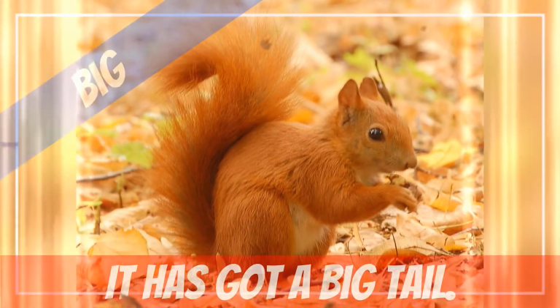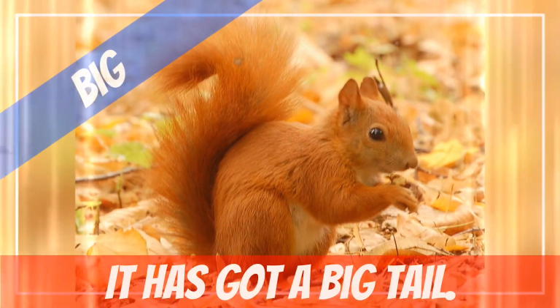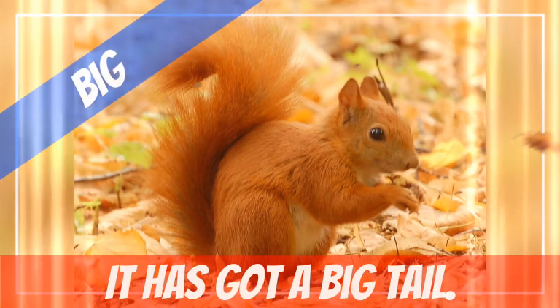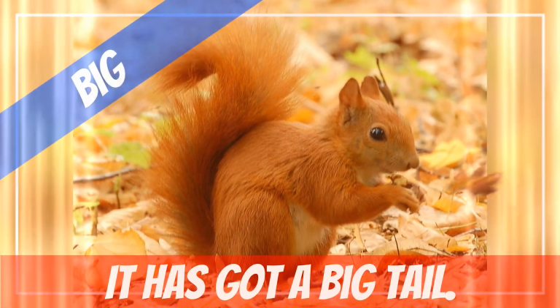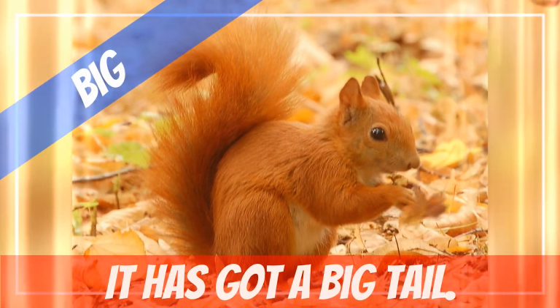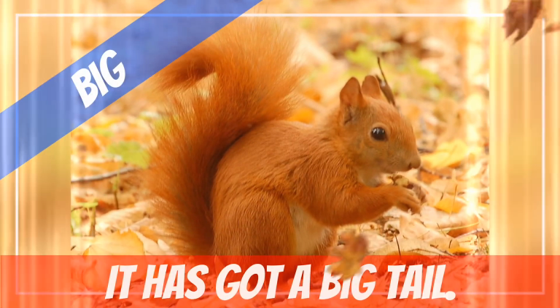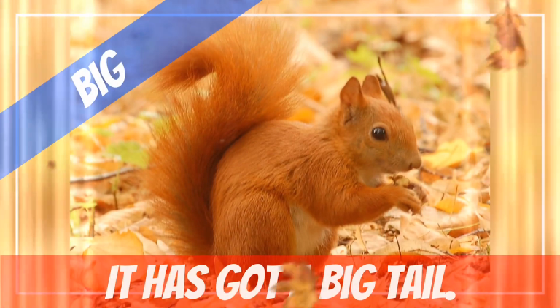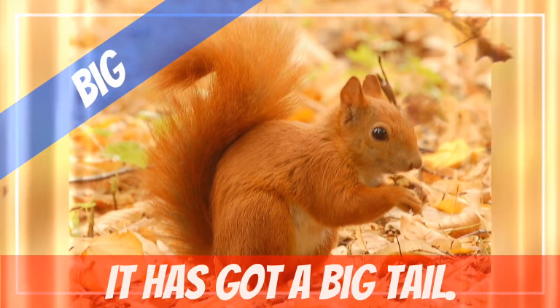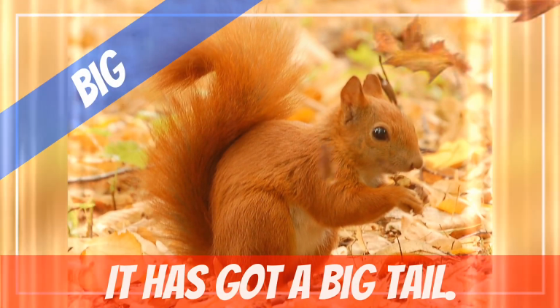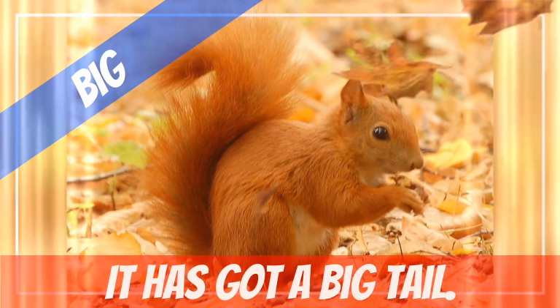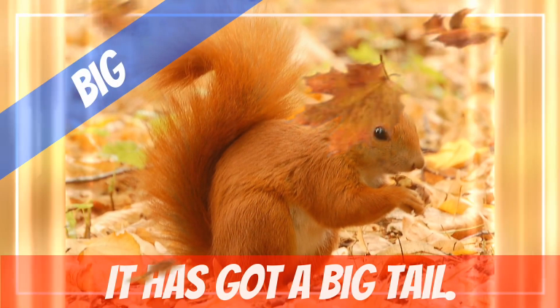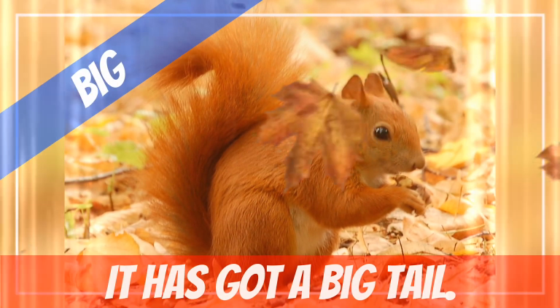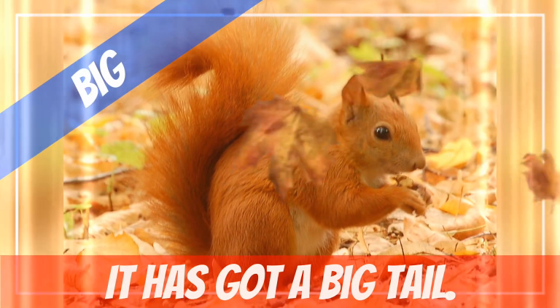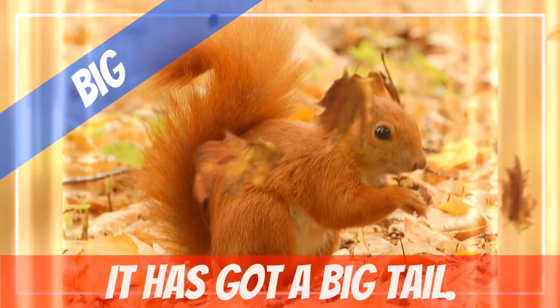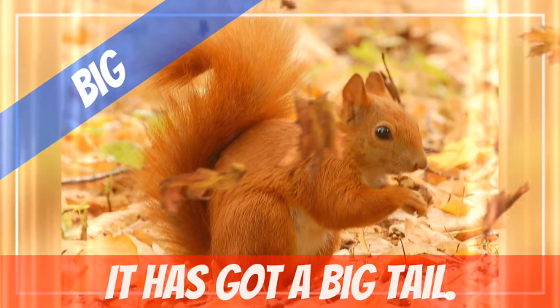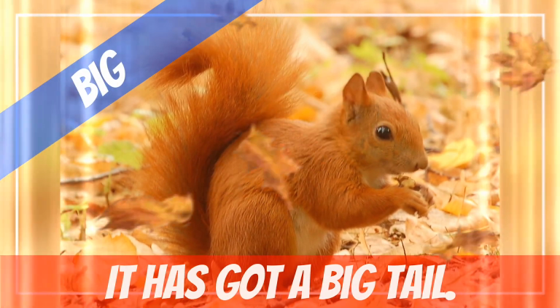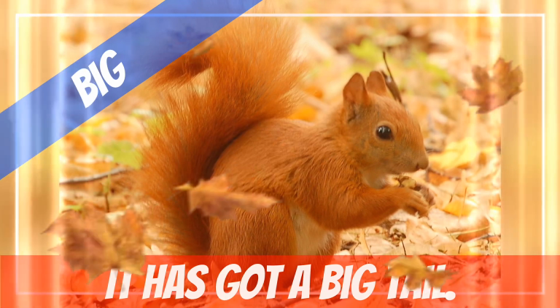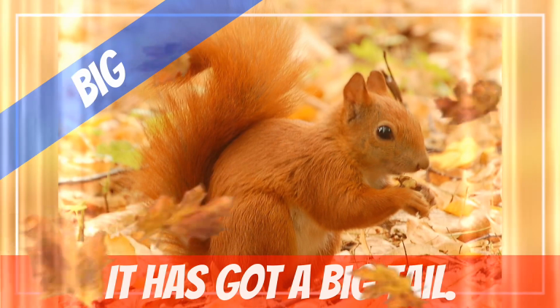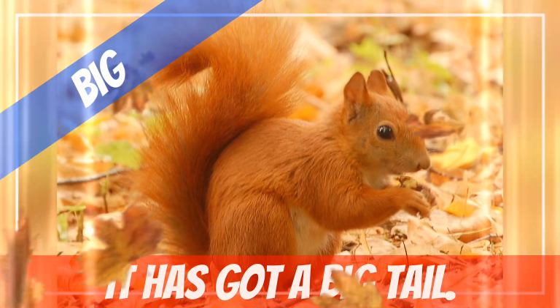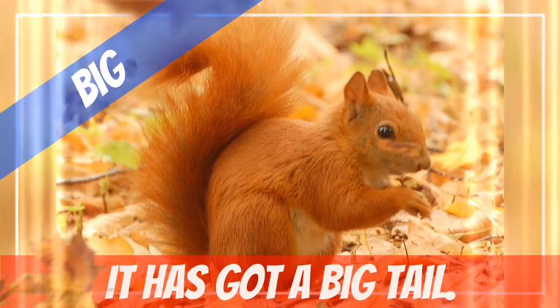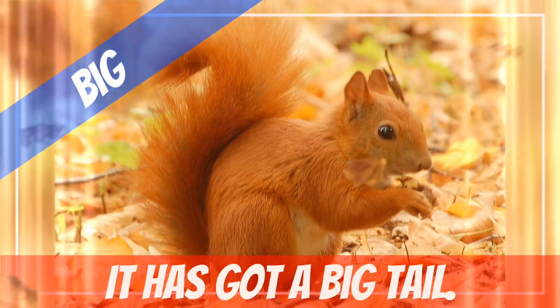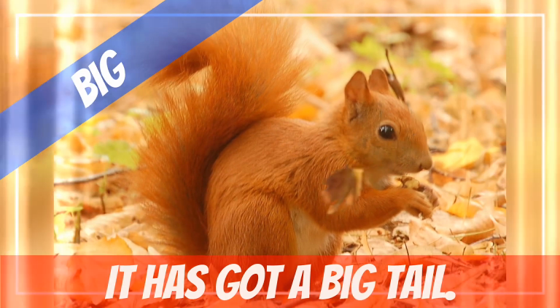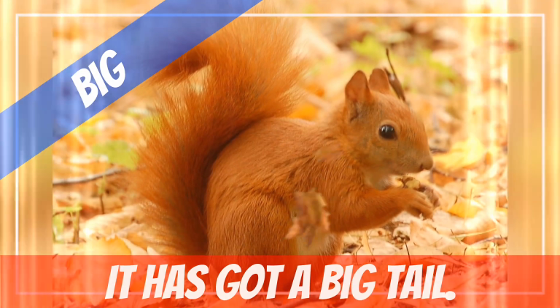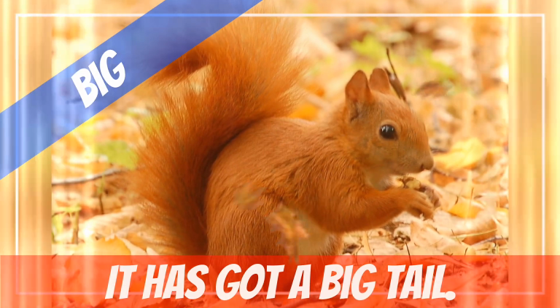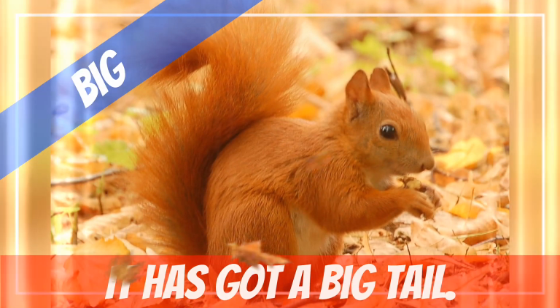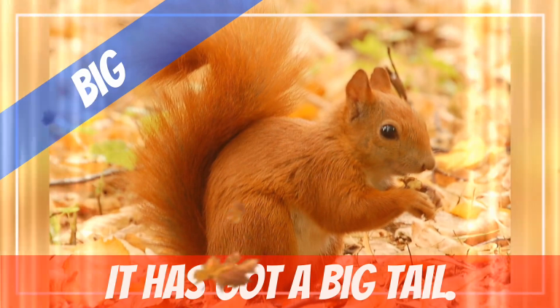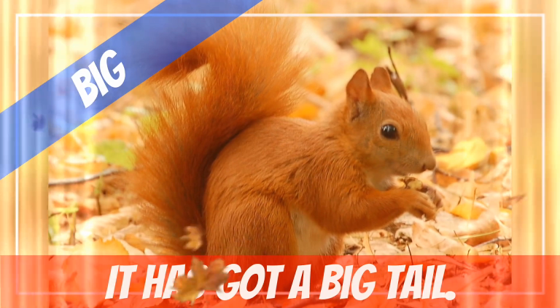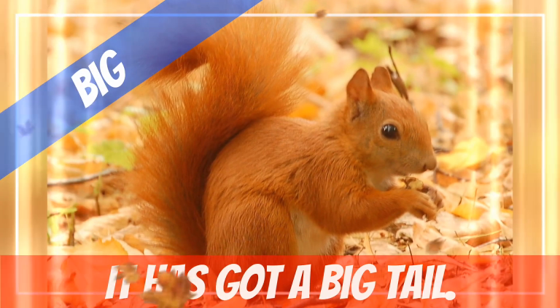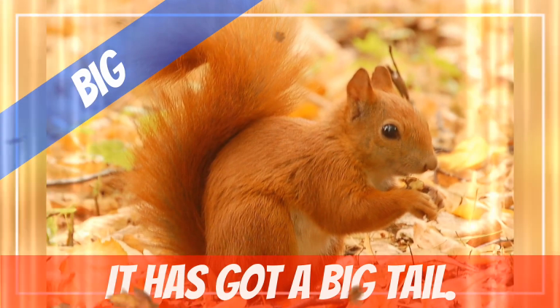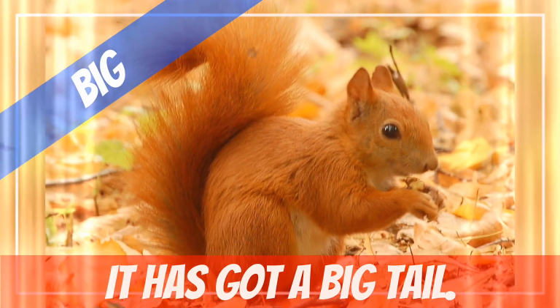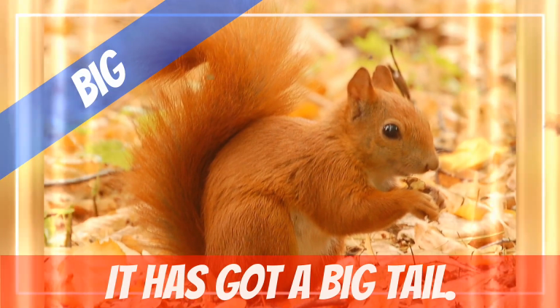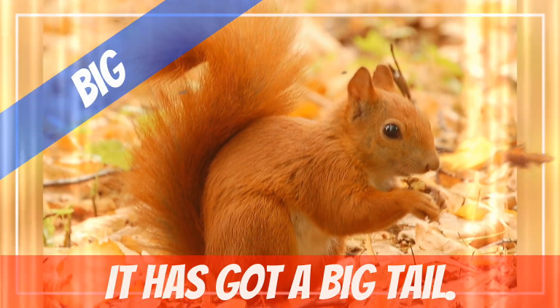Let's make a sentence with big. It has got a big tail.